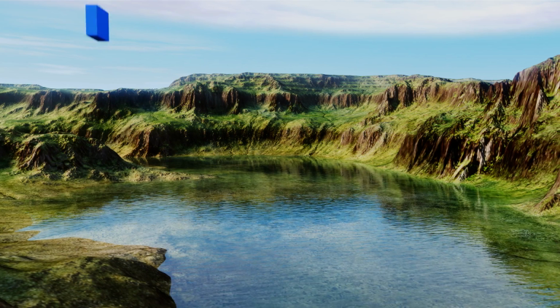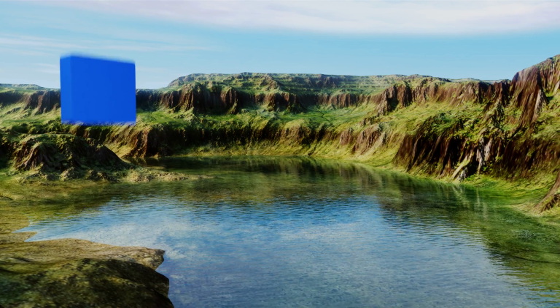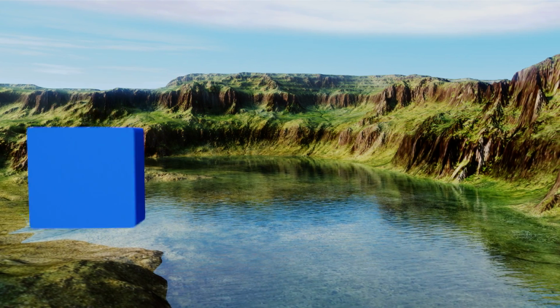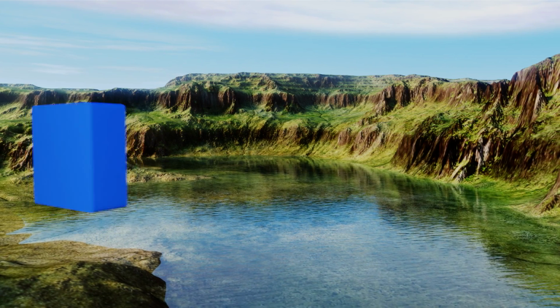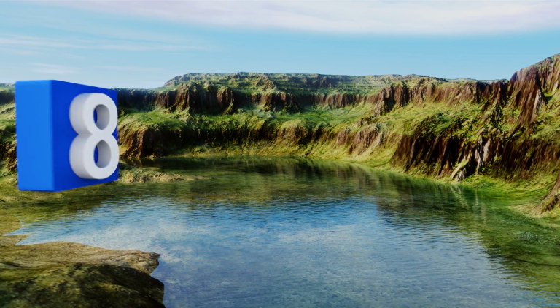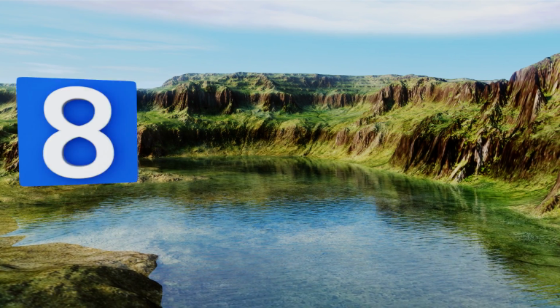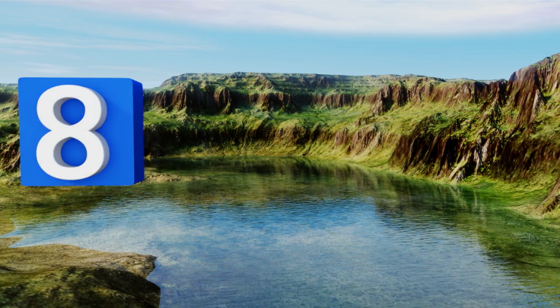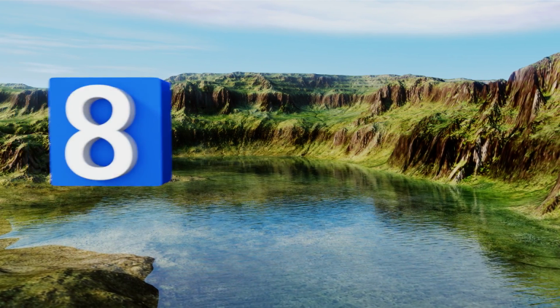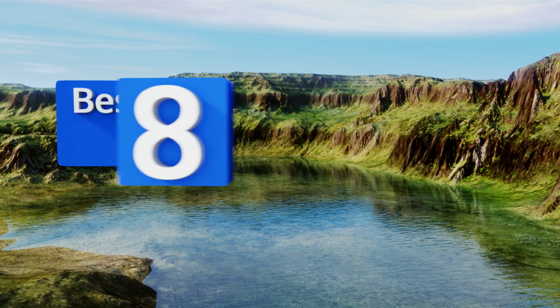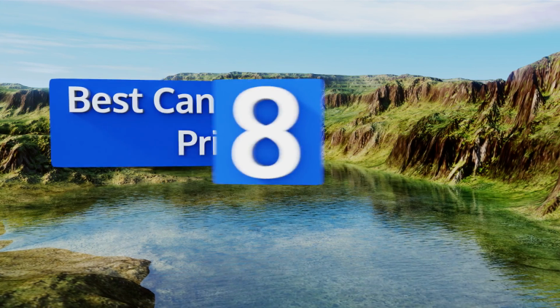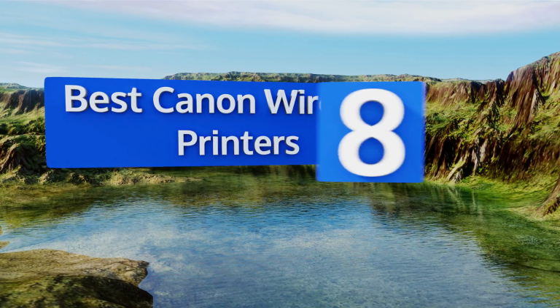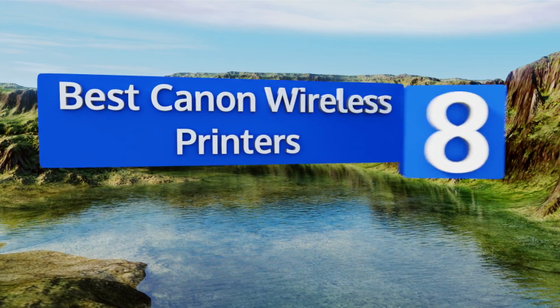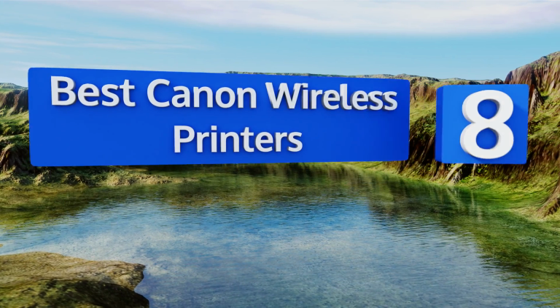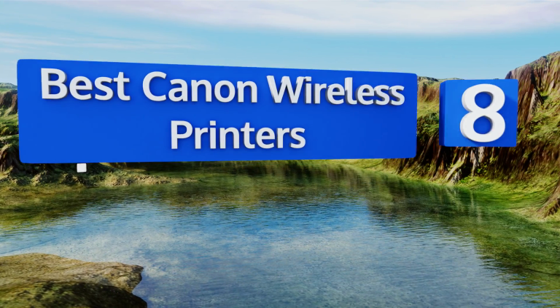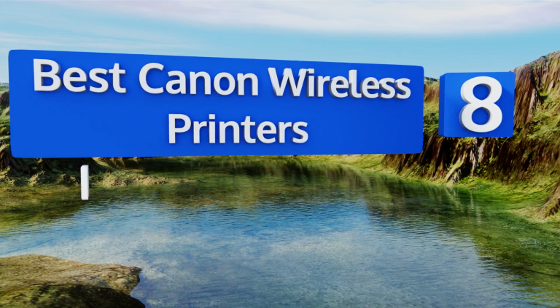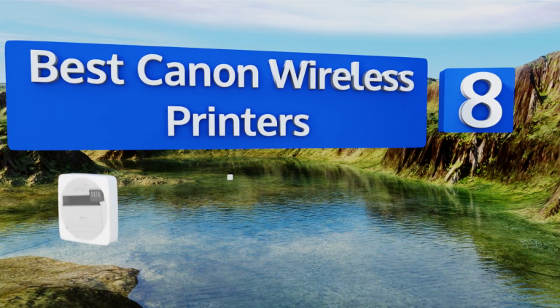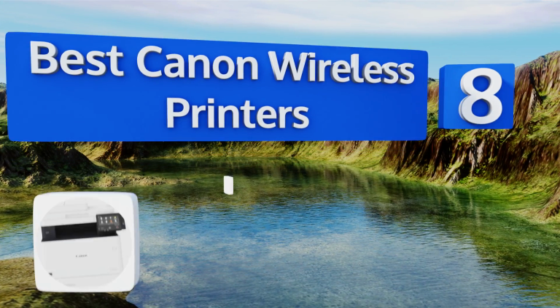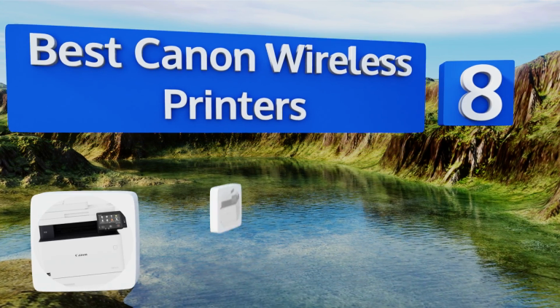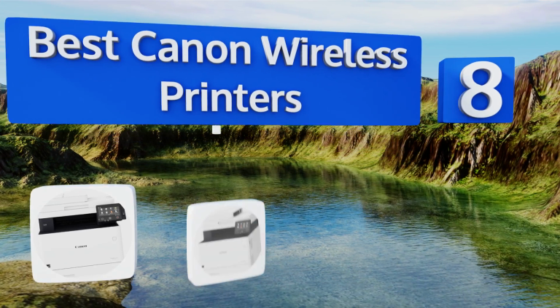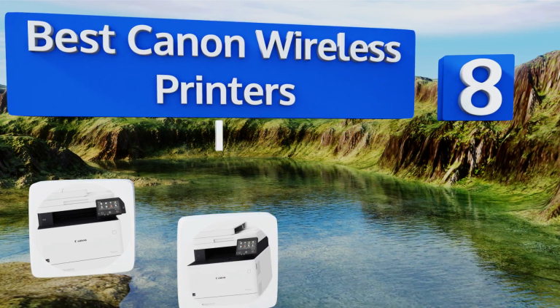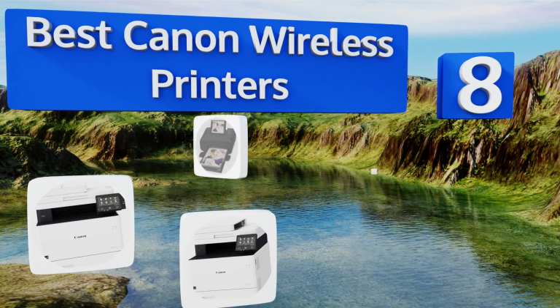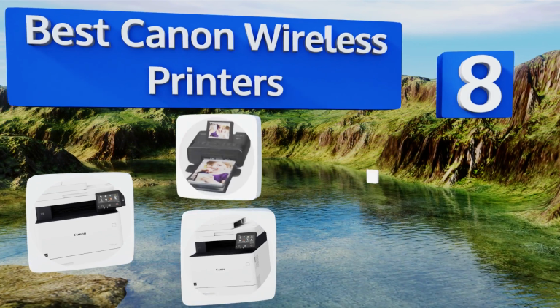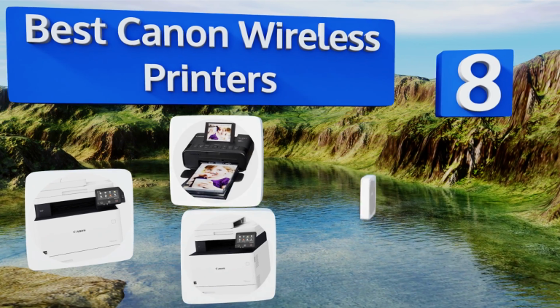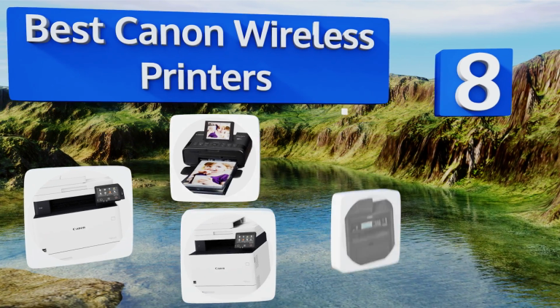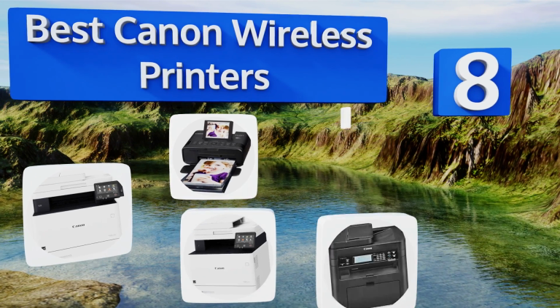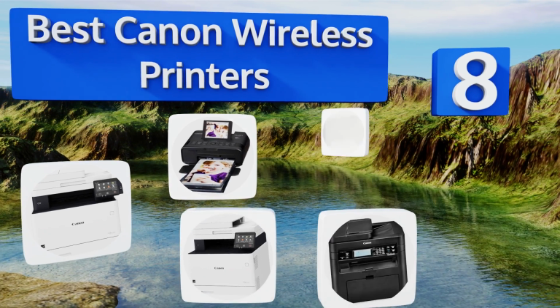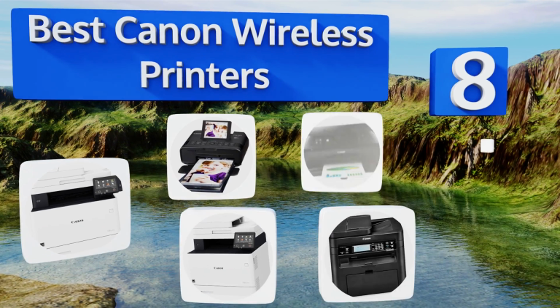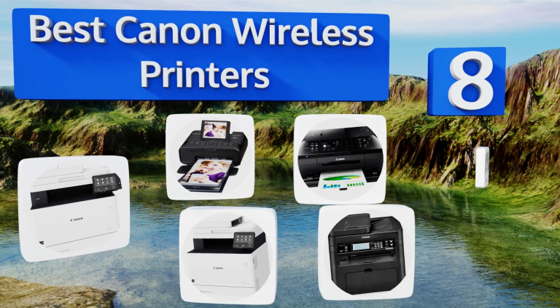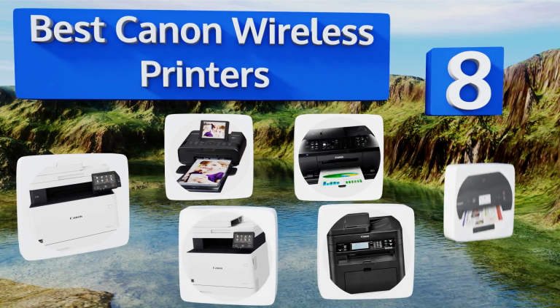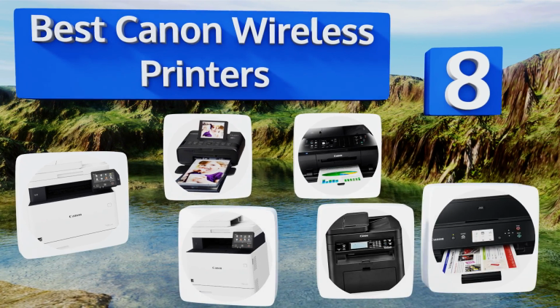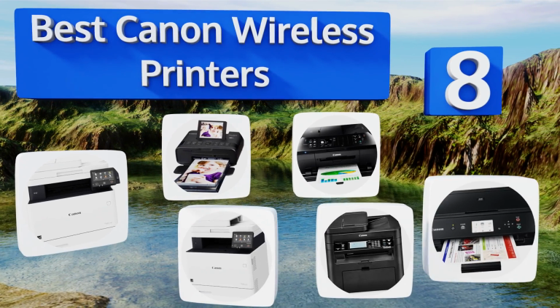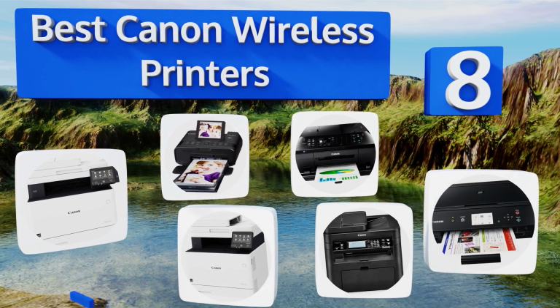EasyVid presents the eight best Canon wireless printers. Let's get started with the list.